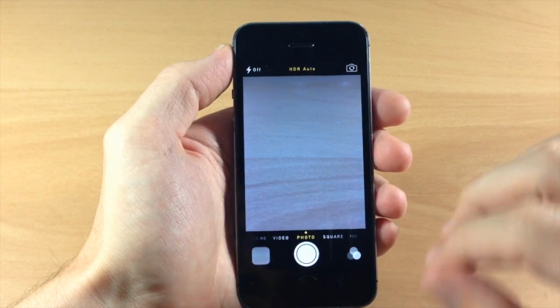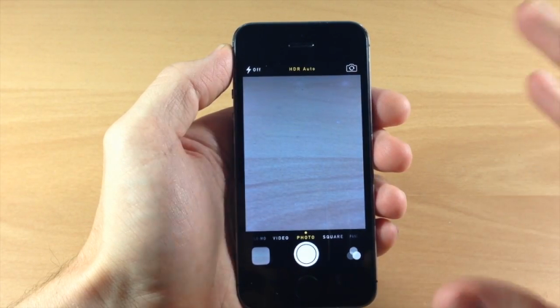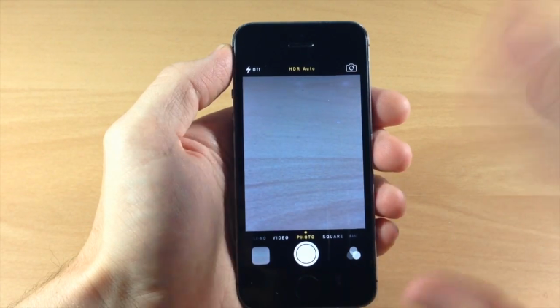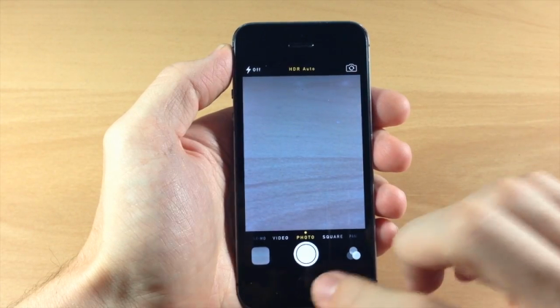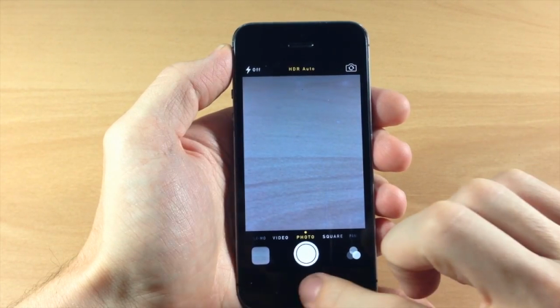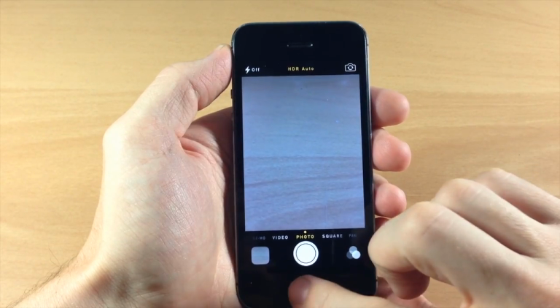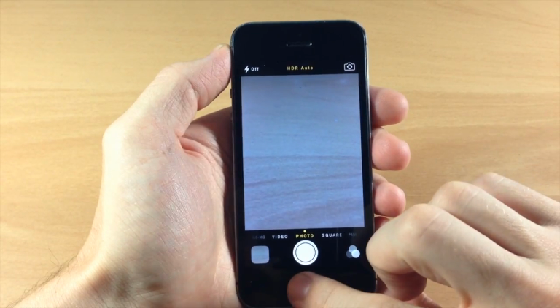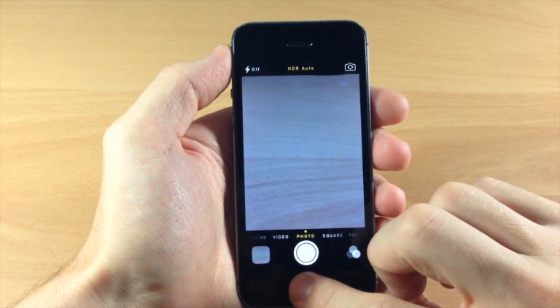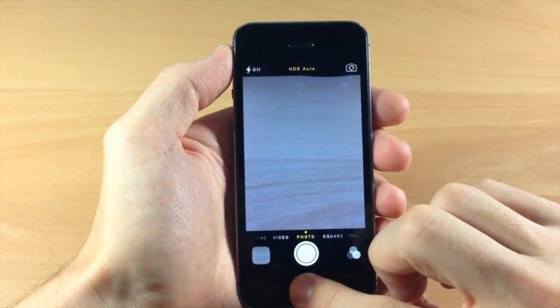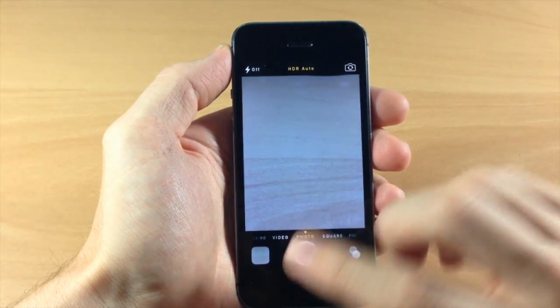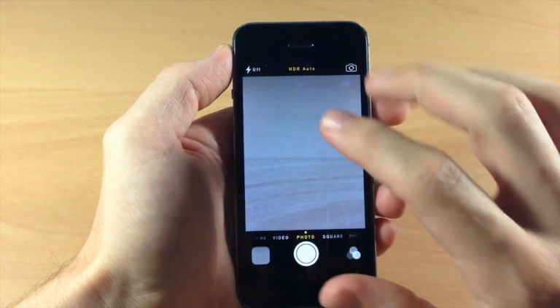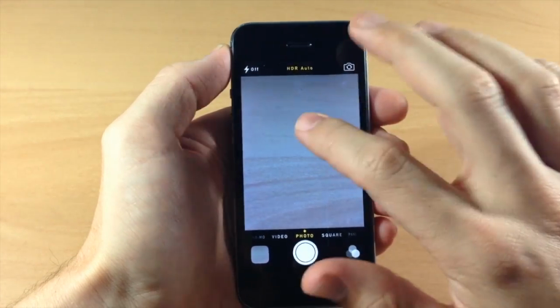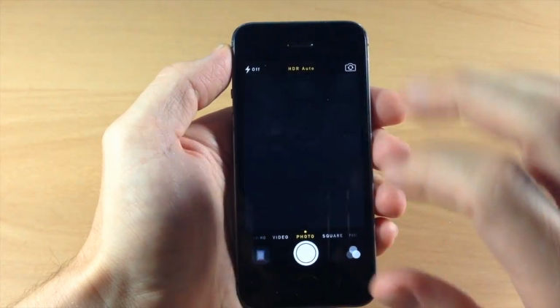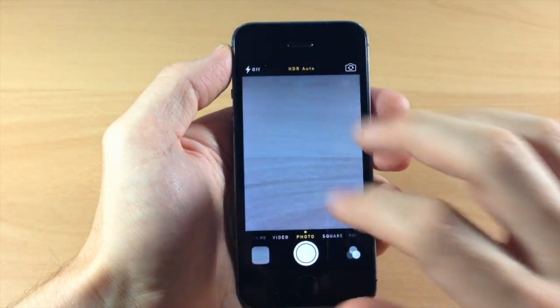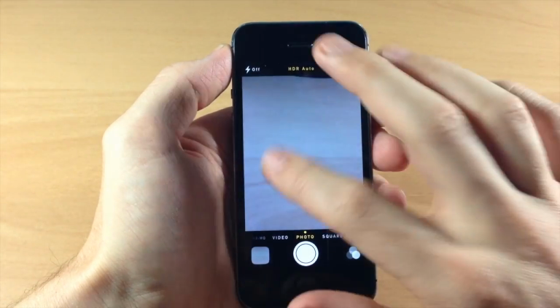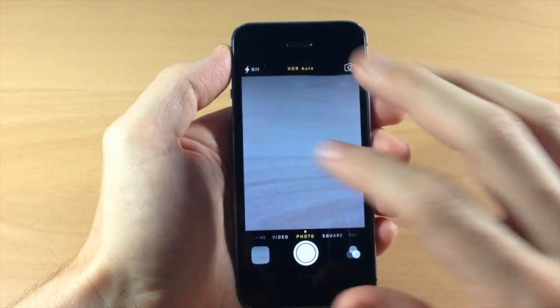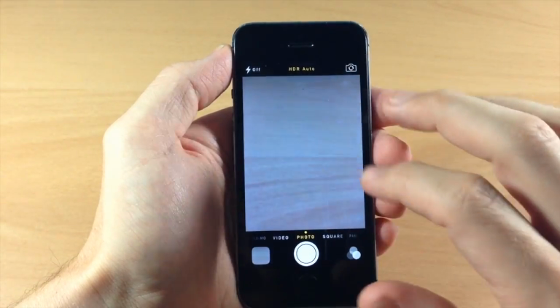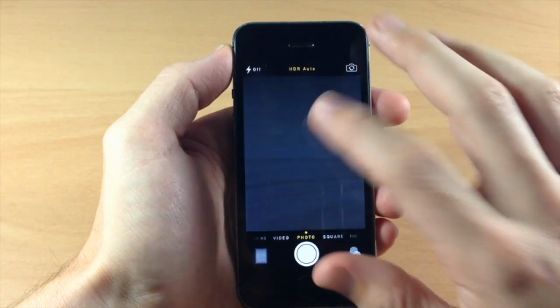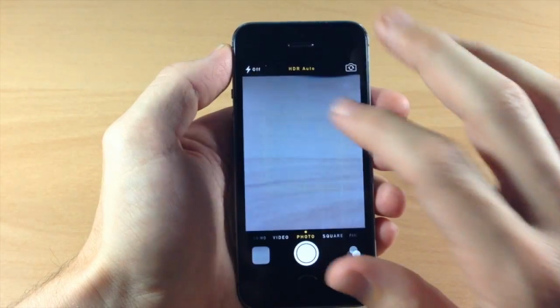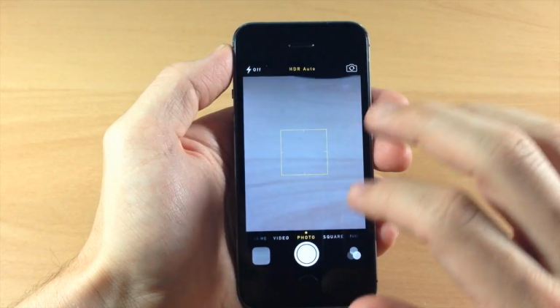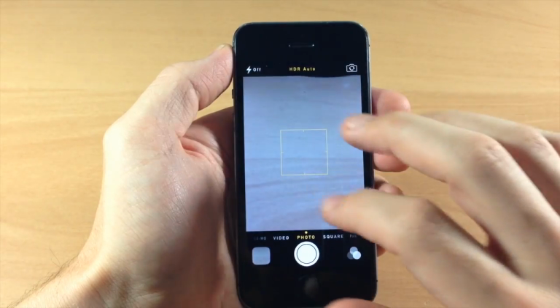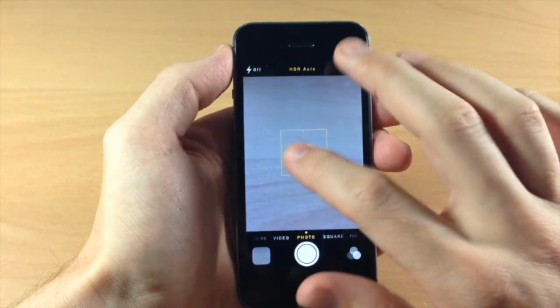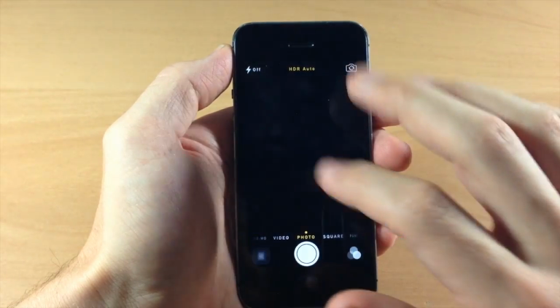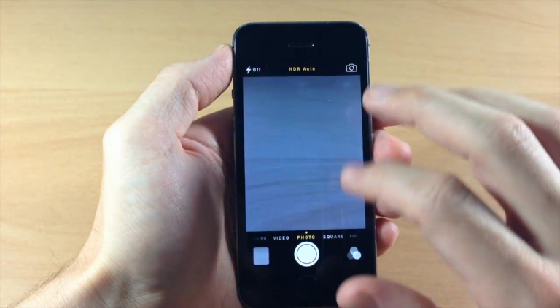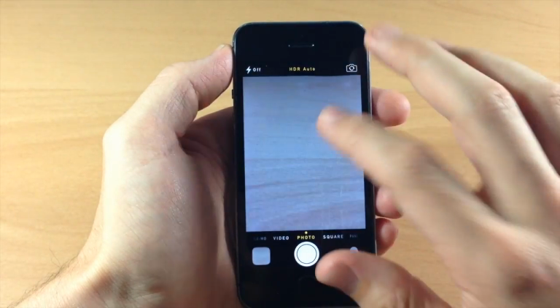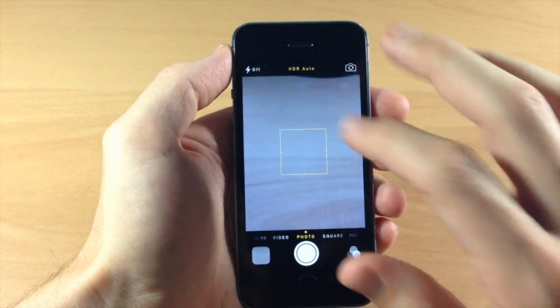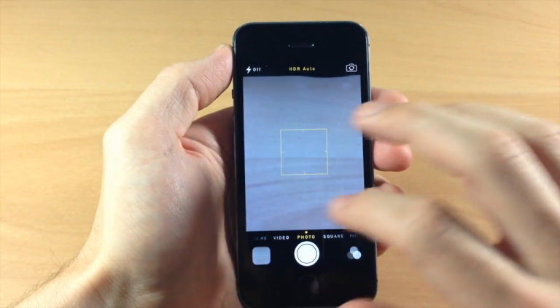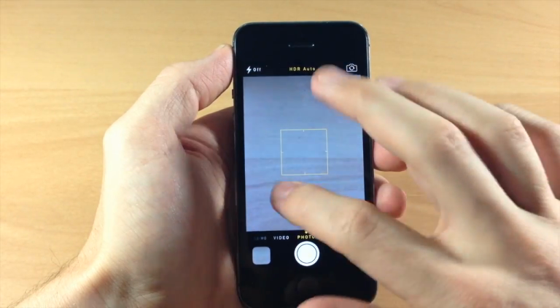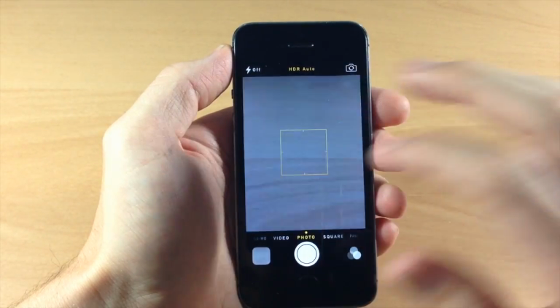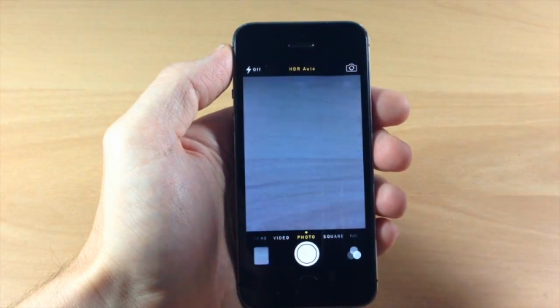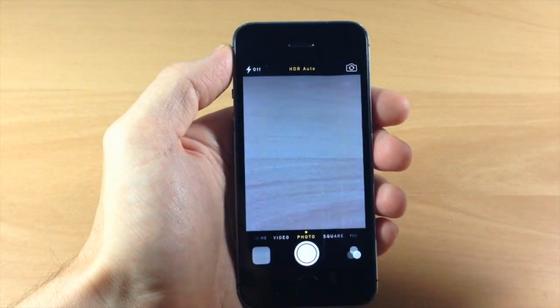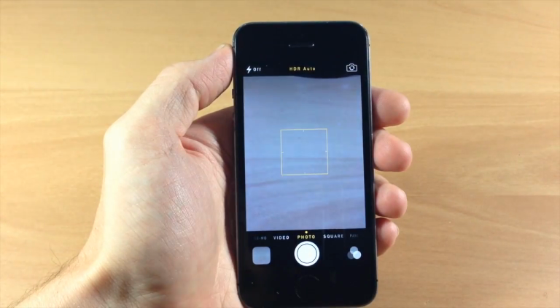So this is basically all that this tweak does. It allows you to tap to take a picture. A pretty cool tweak.